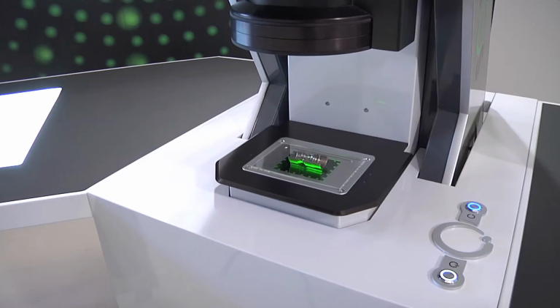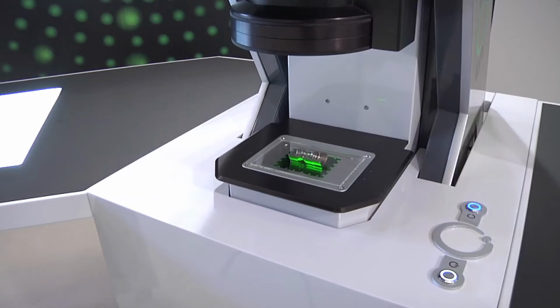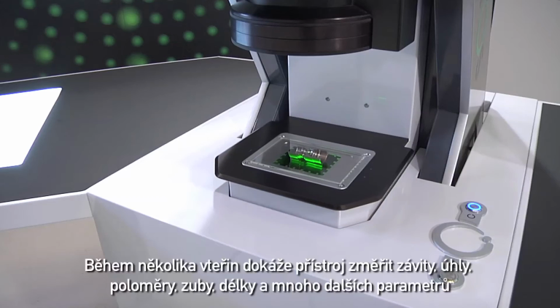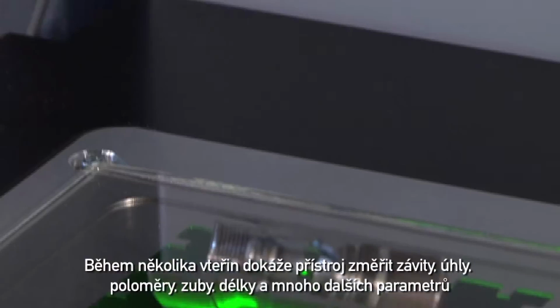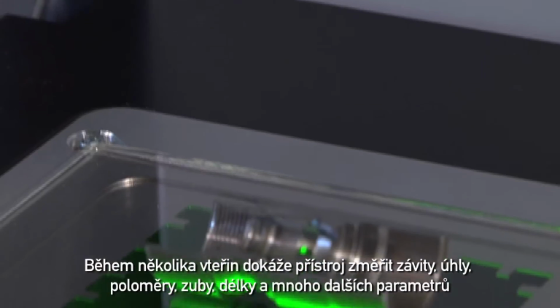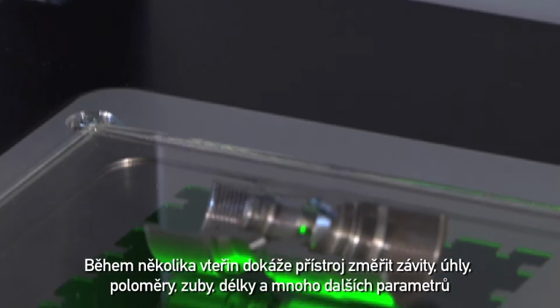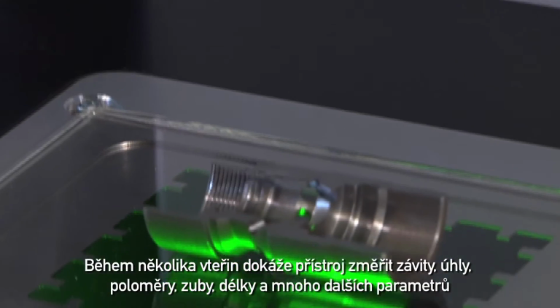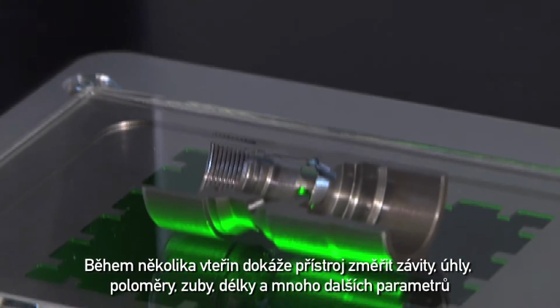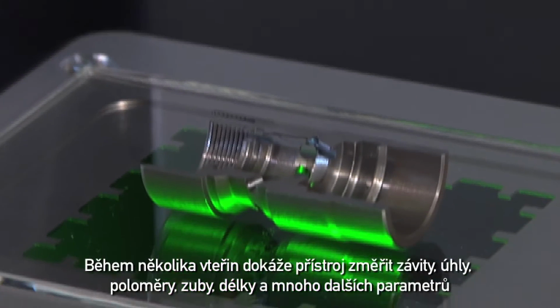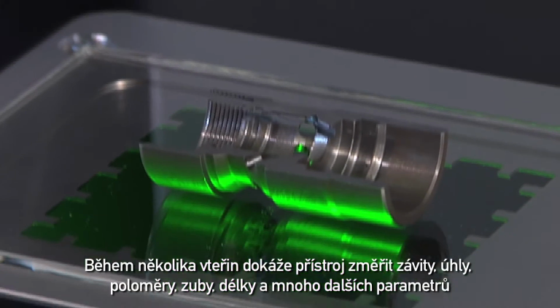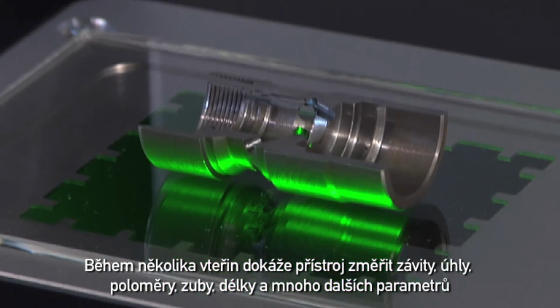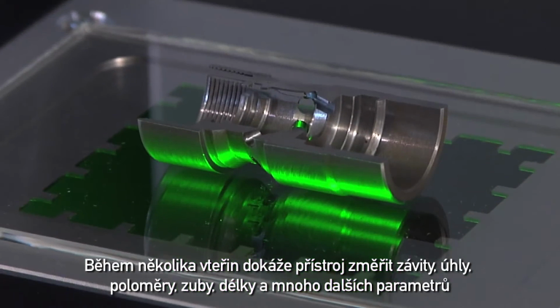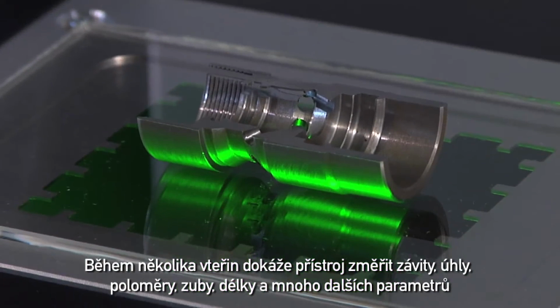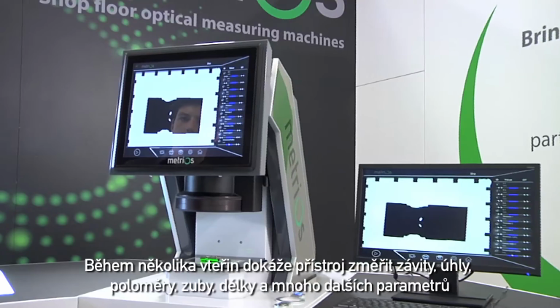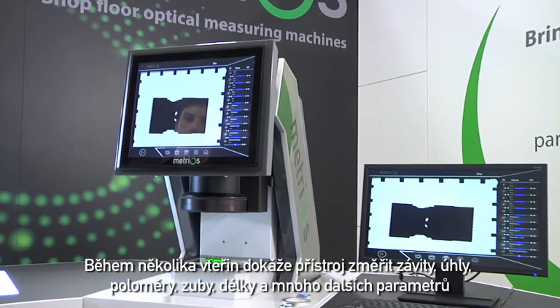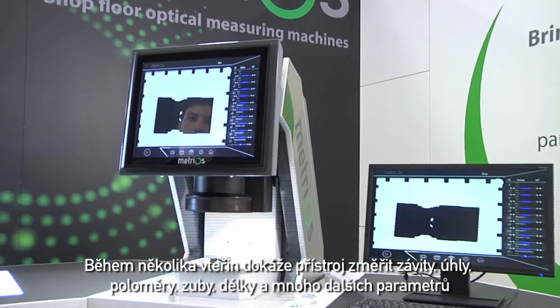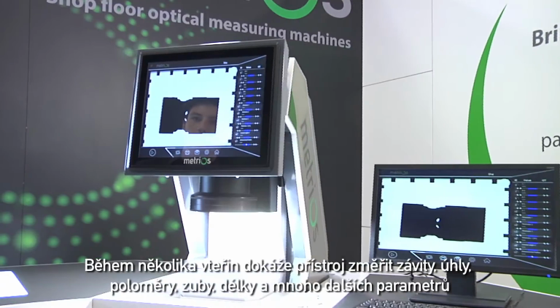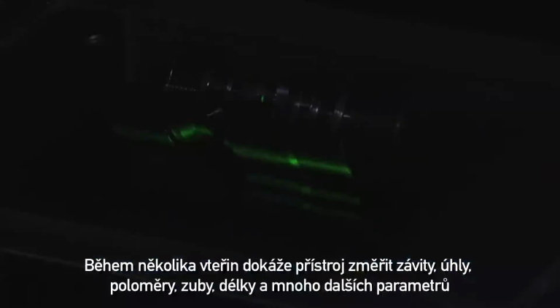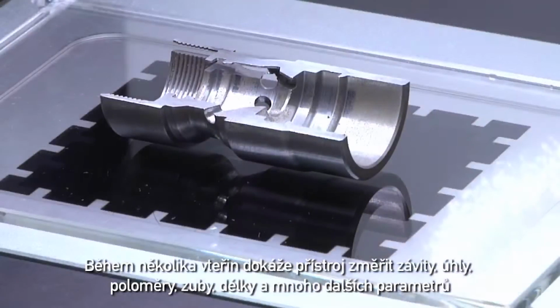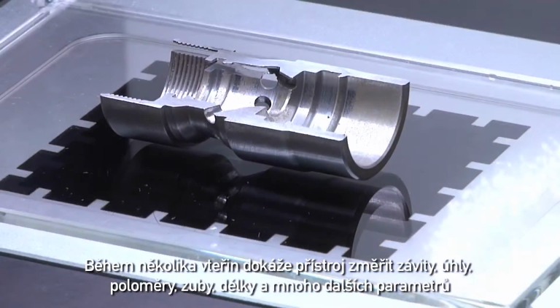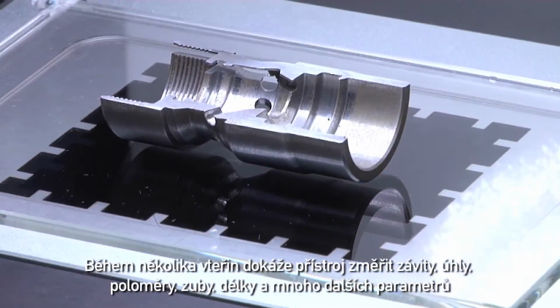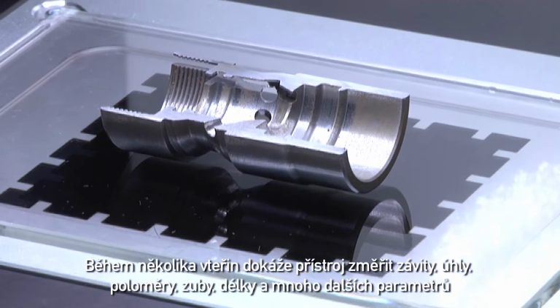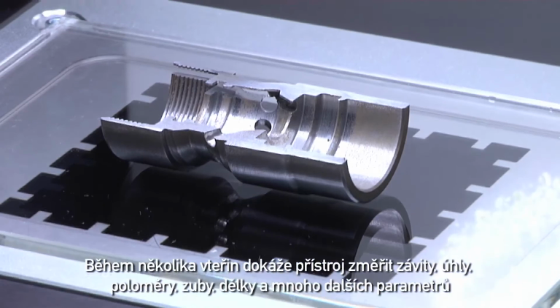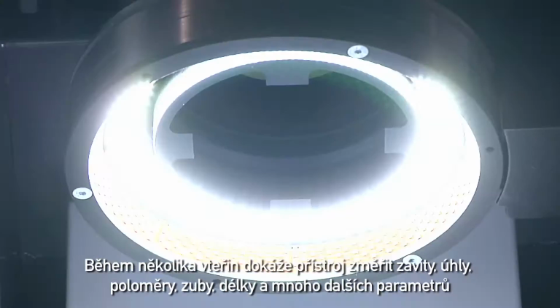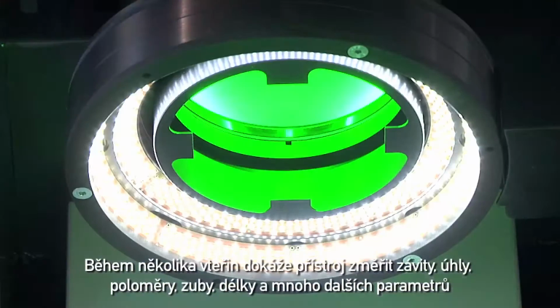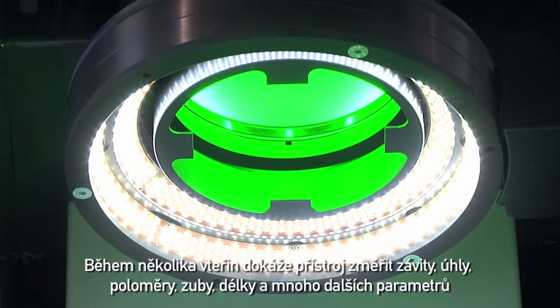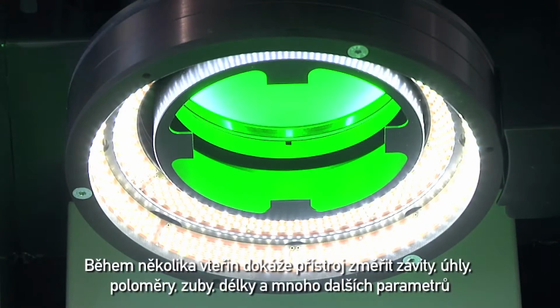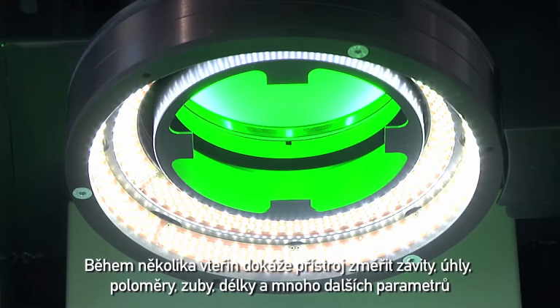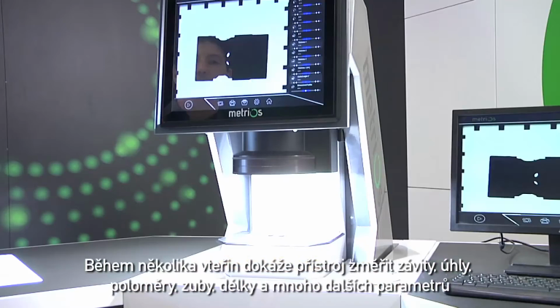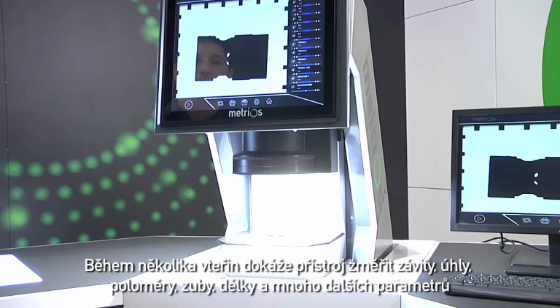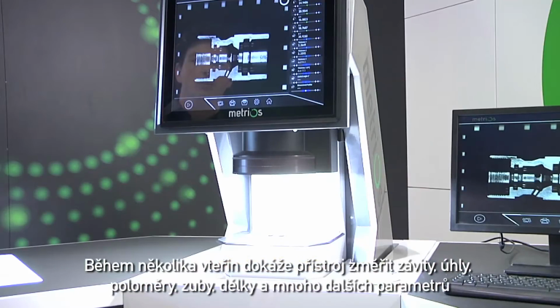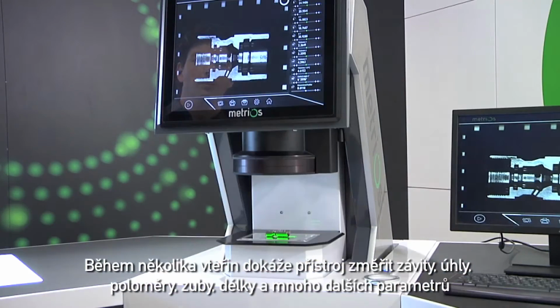In a matter of seconds, the machine measures threads, angles, radii, gears, lengths and many other features.